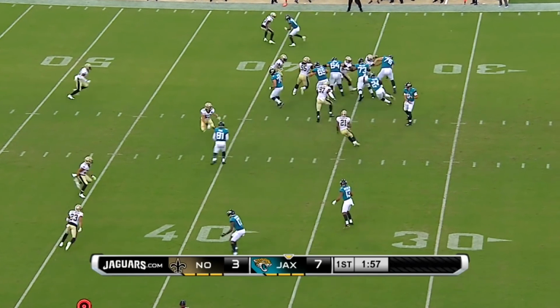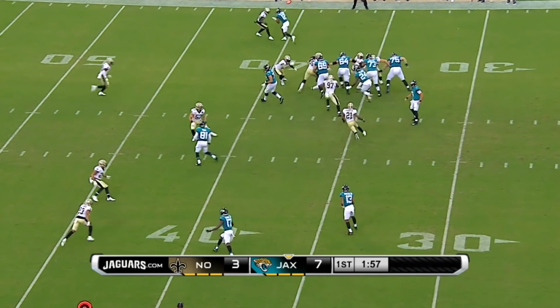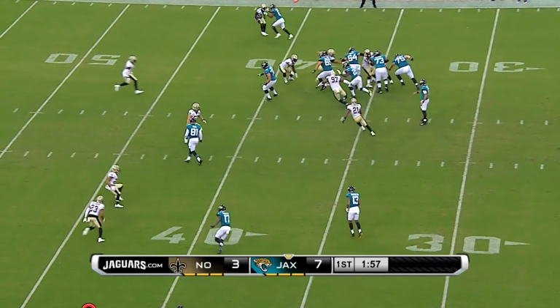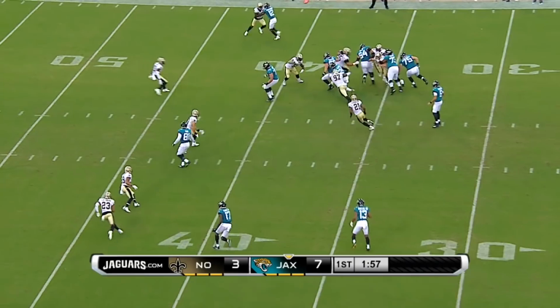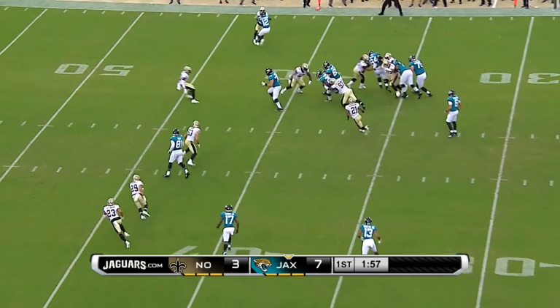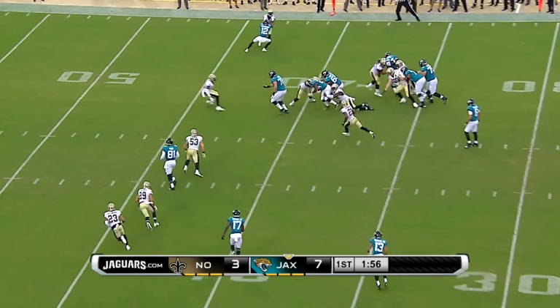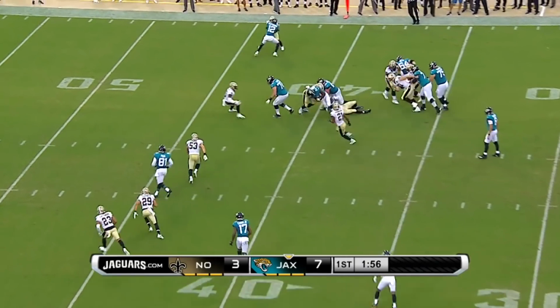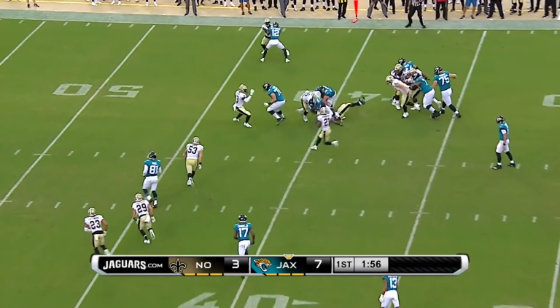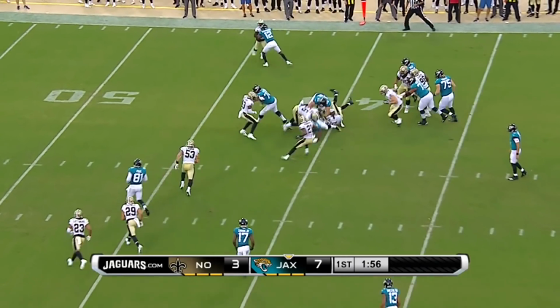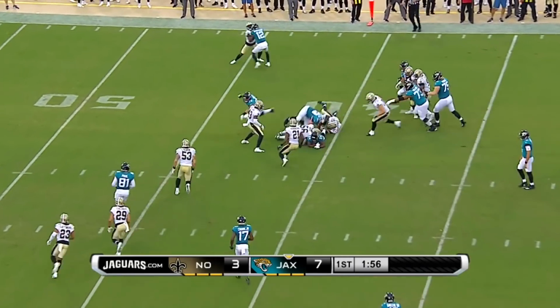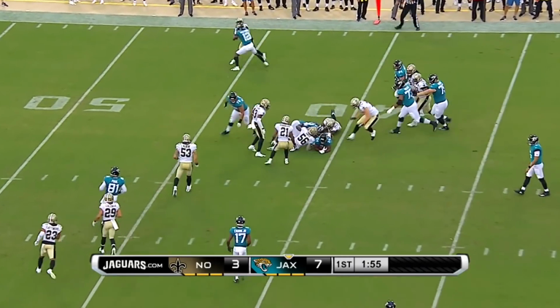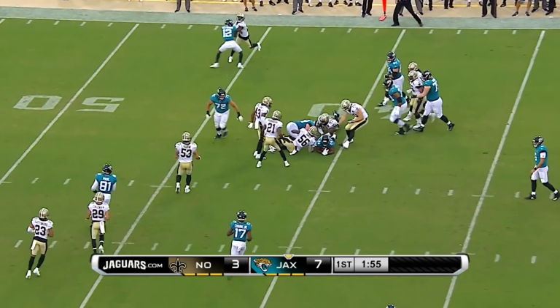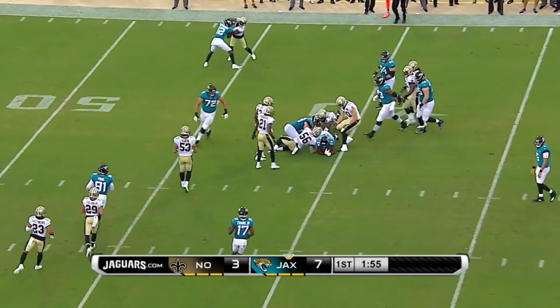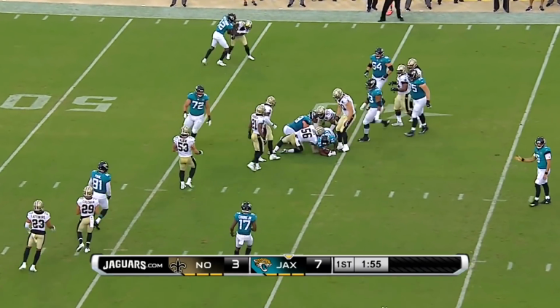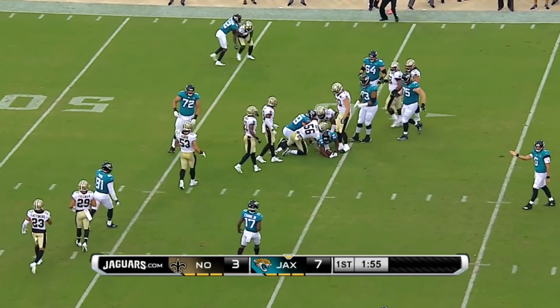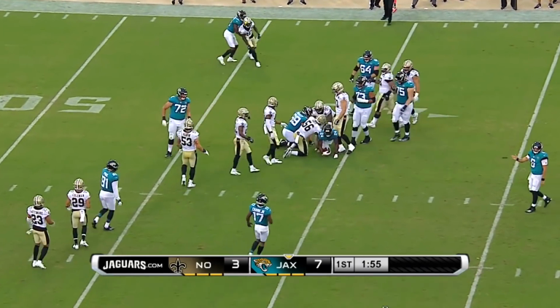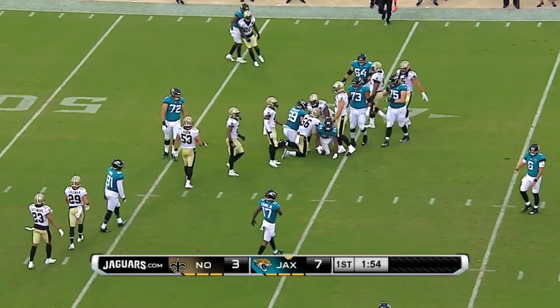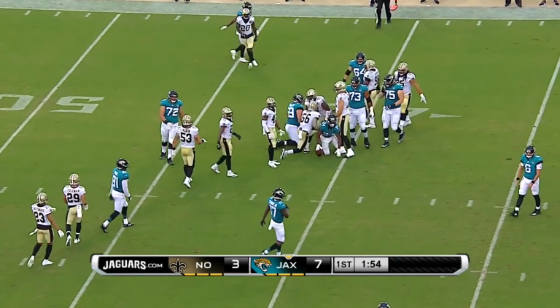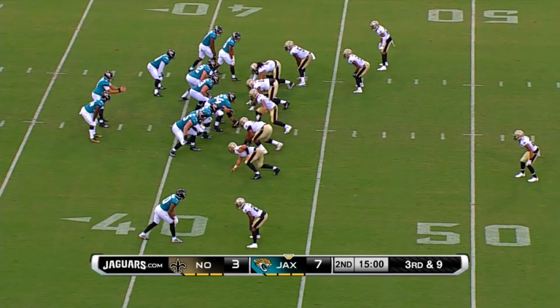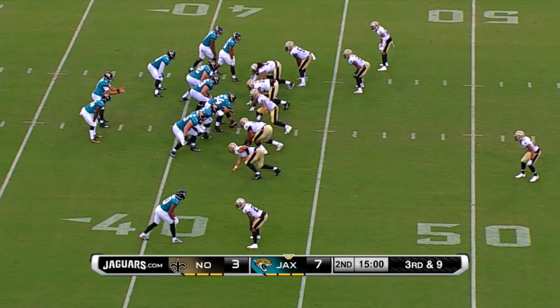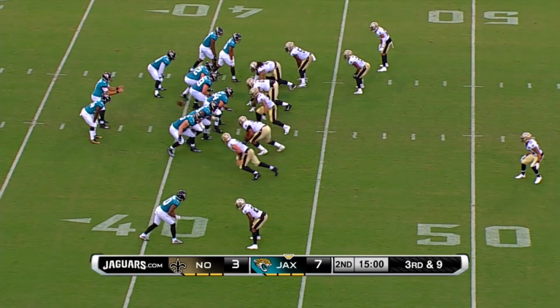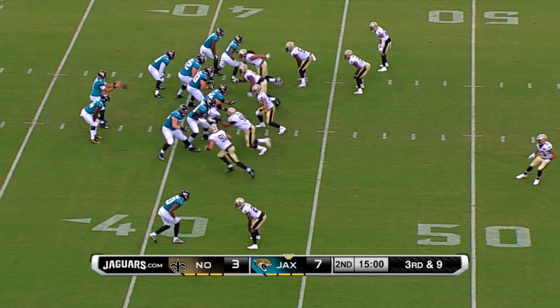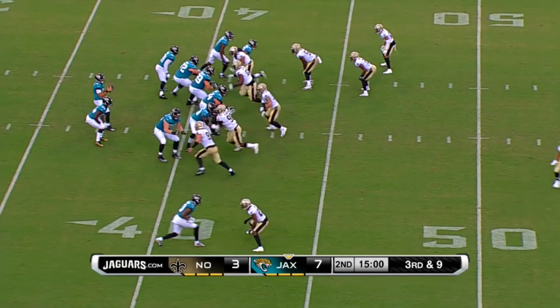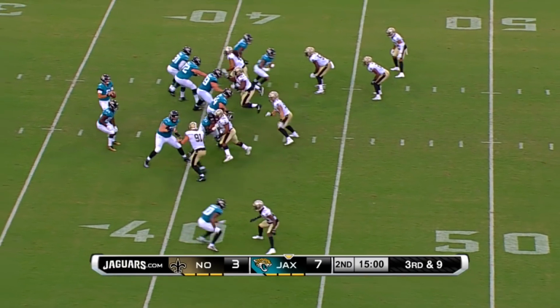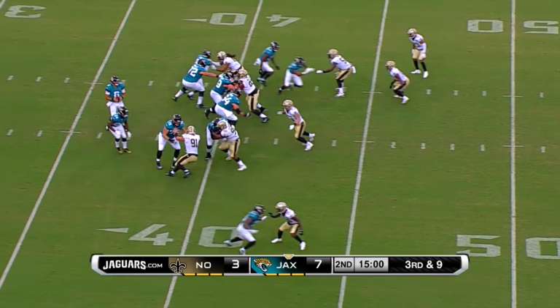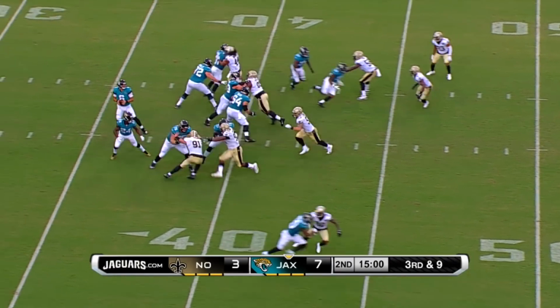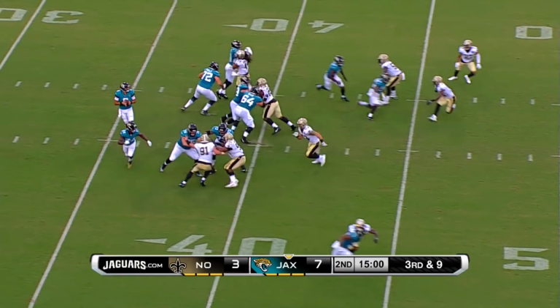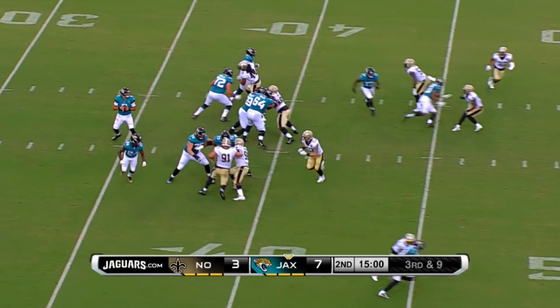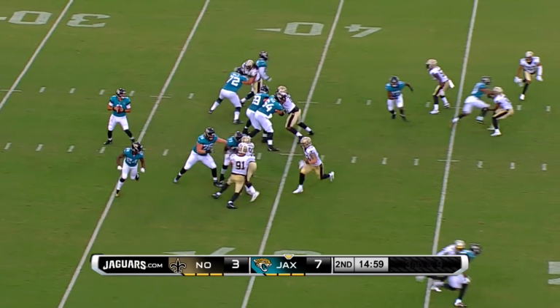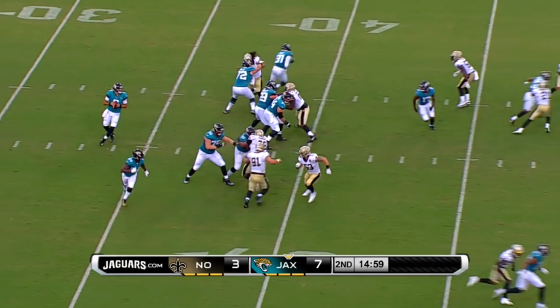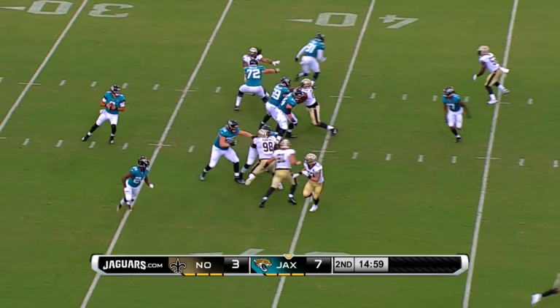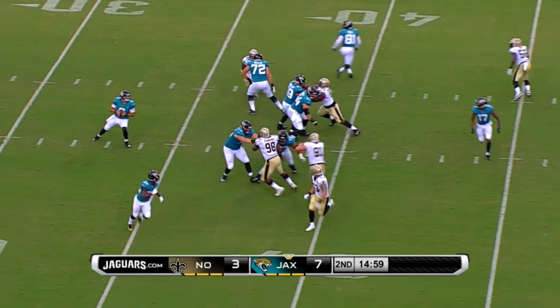He's handed off to T.J. Yeldon. The Jaguars perfect on third down in the first quarter.